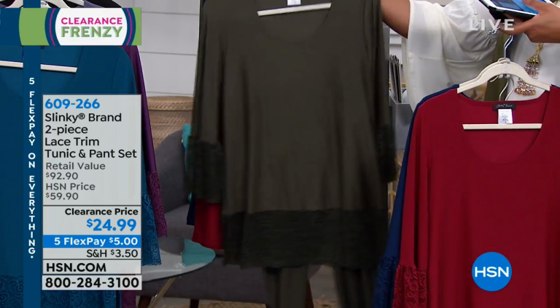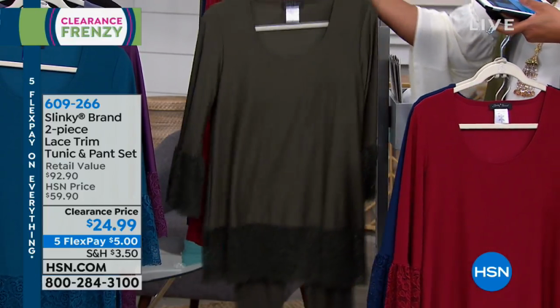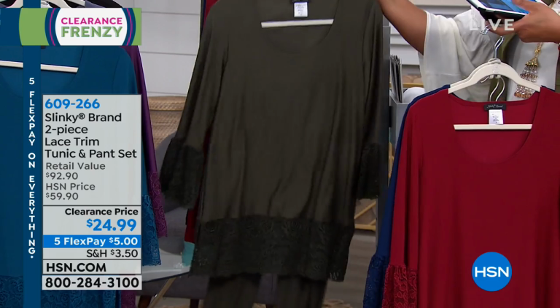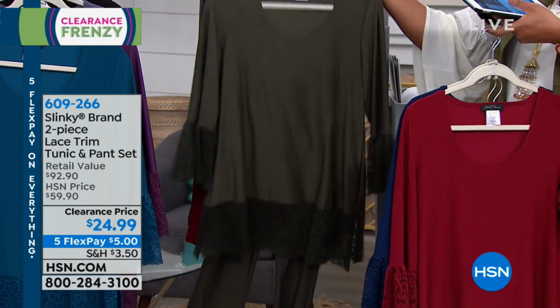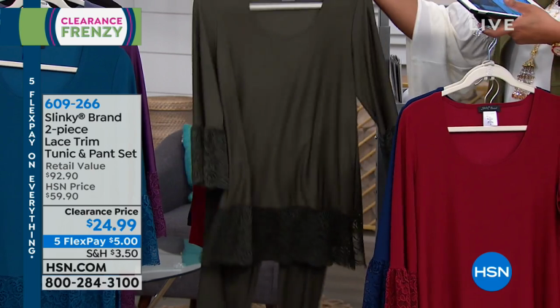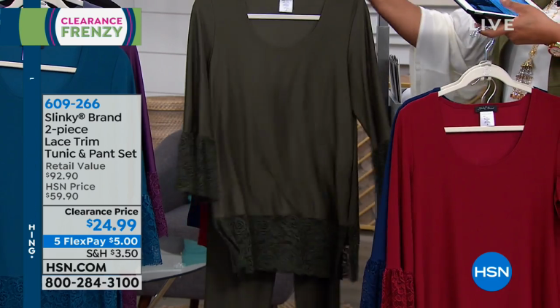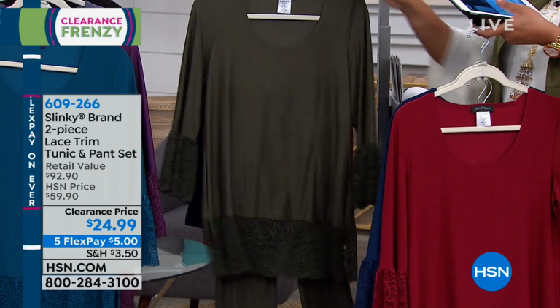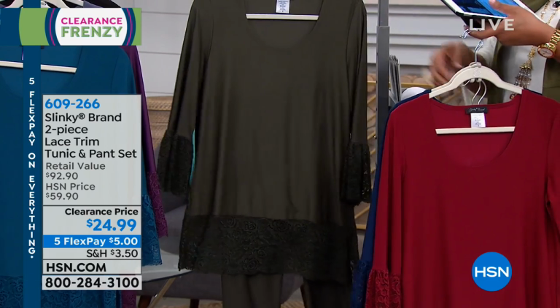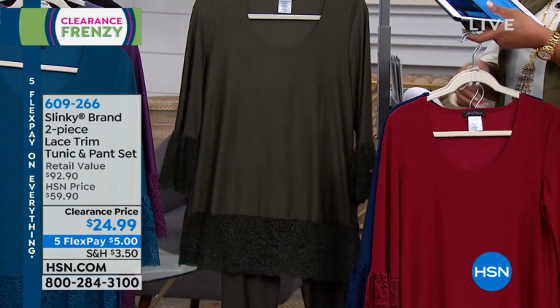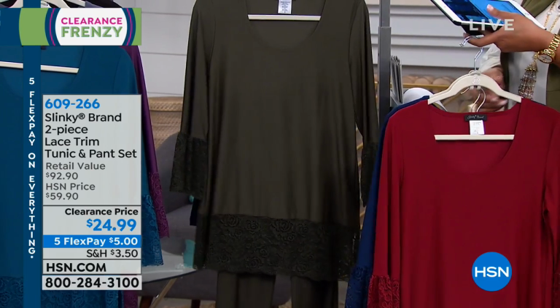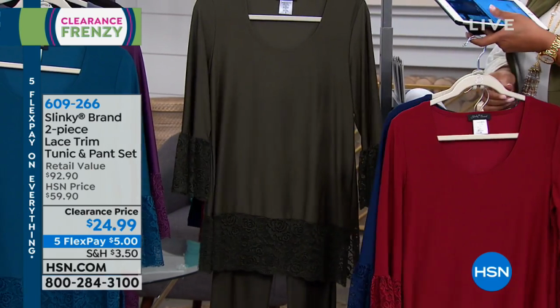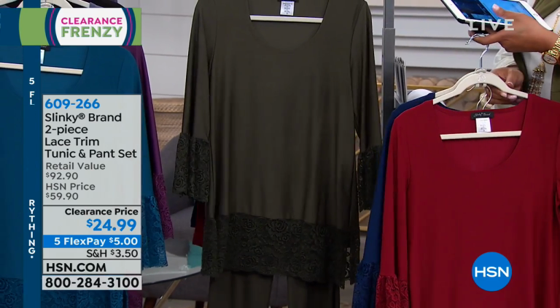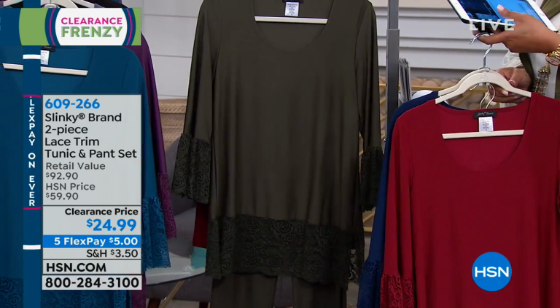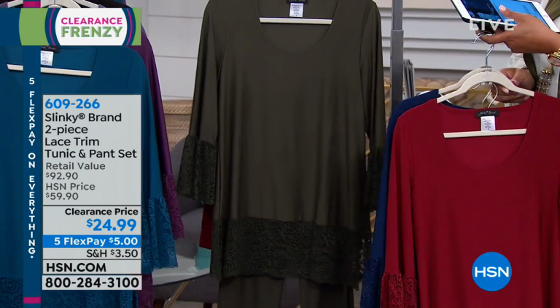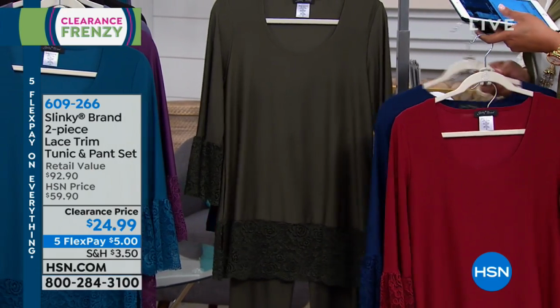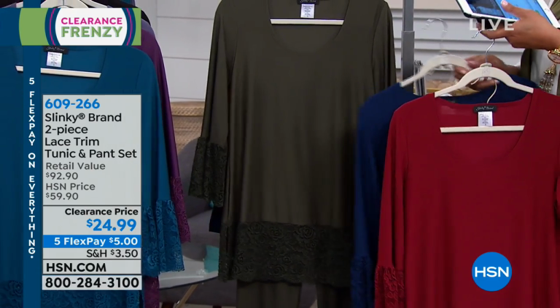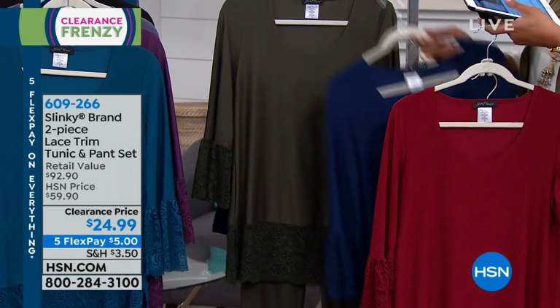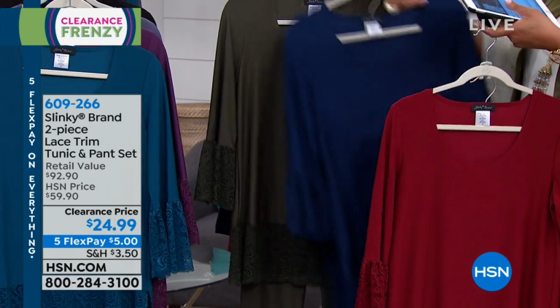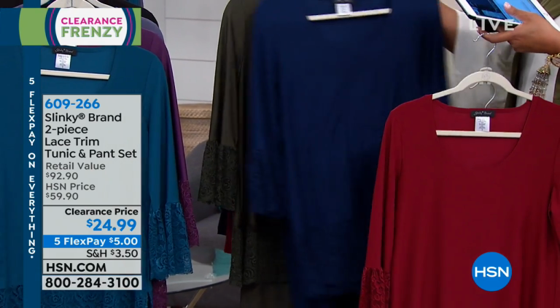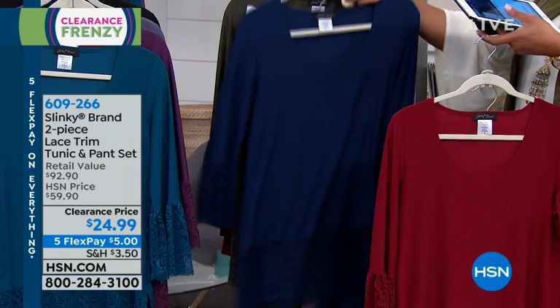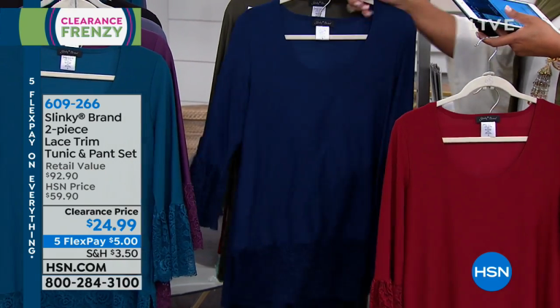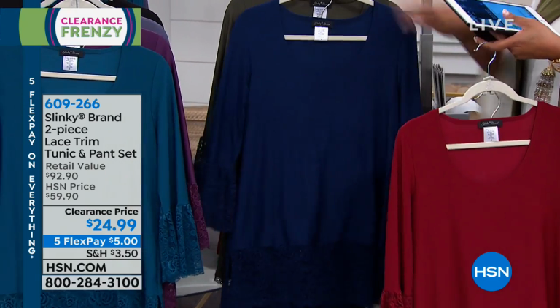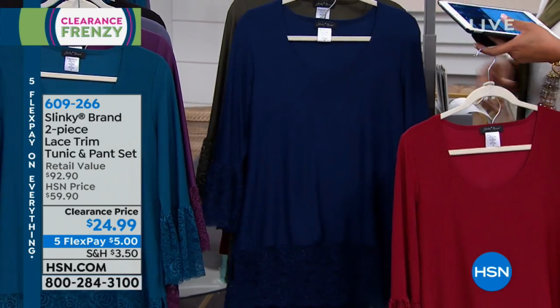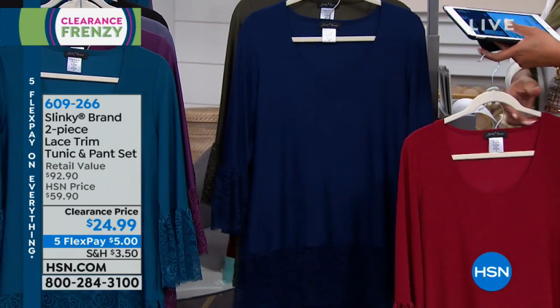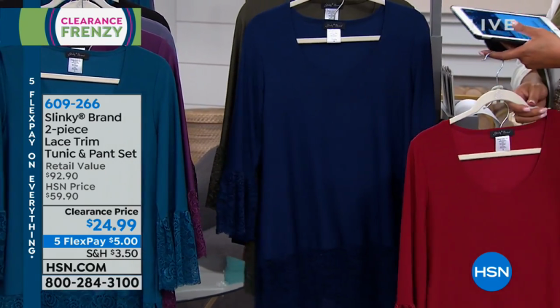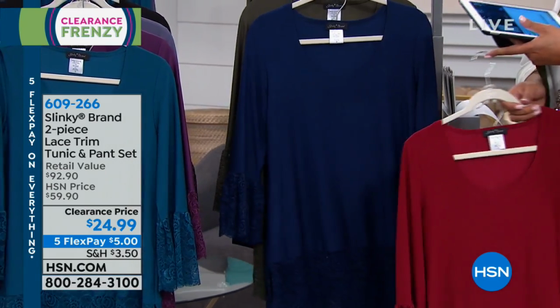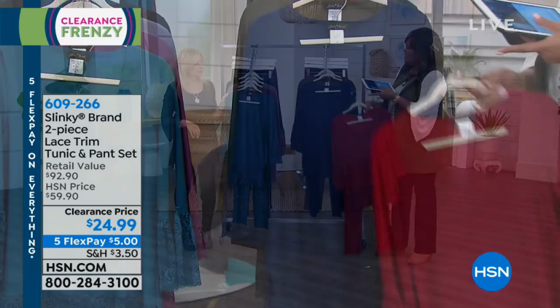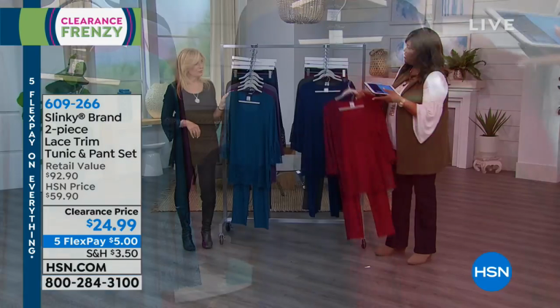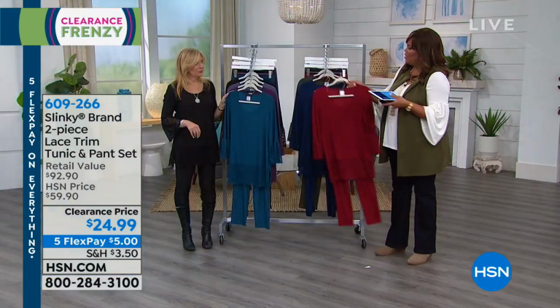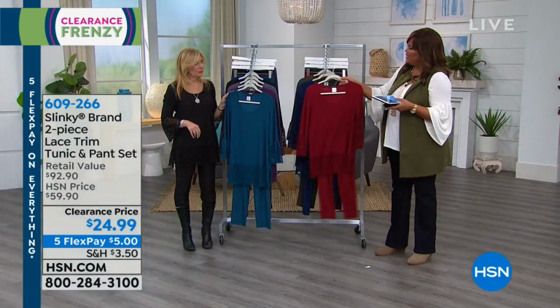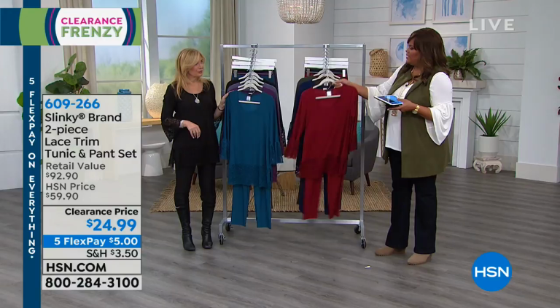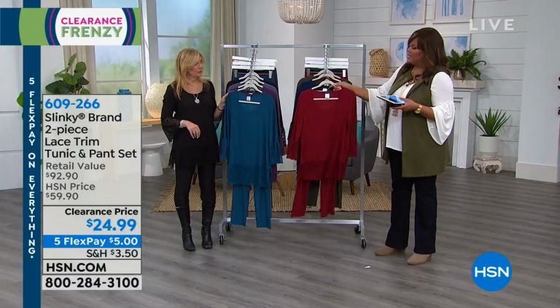And then we have it in this olive that we're calling new olive. Do we know which one is most limited? These are gorgeous colors. We're pretty good in all of these.